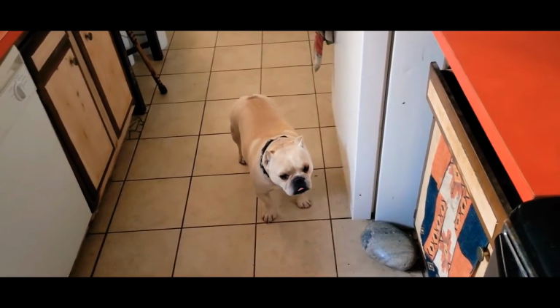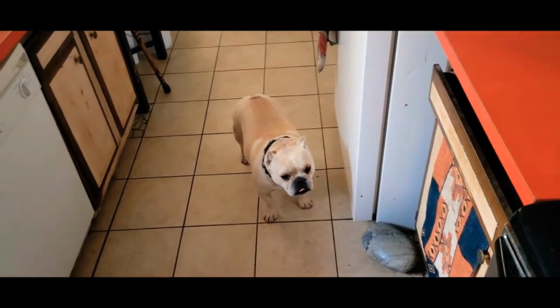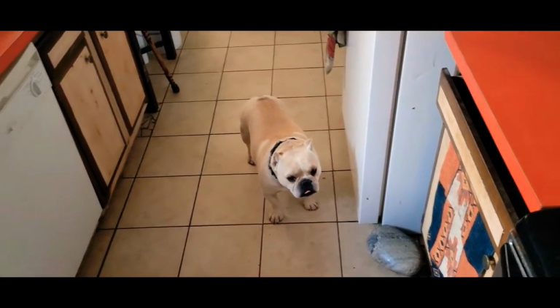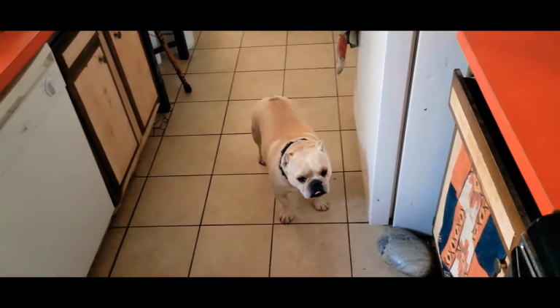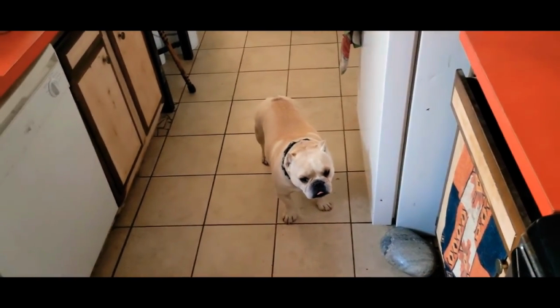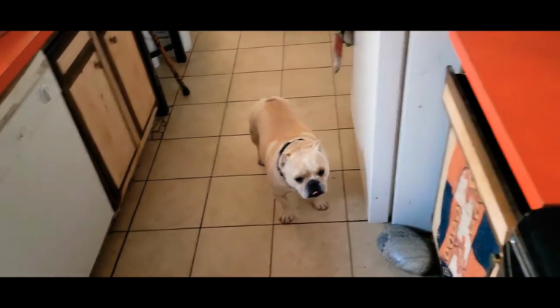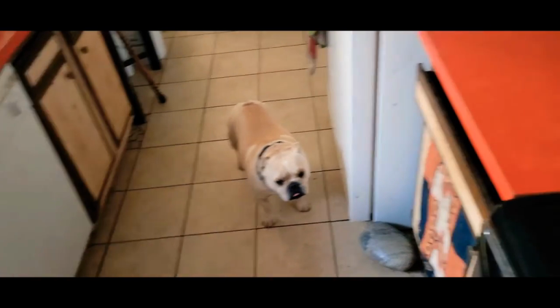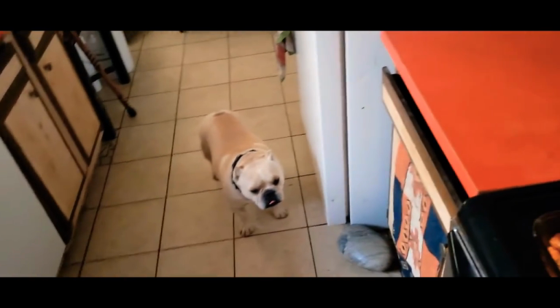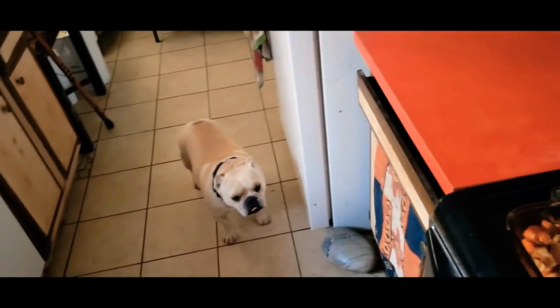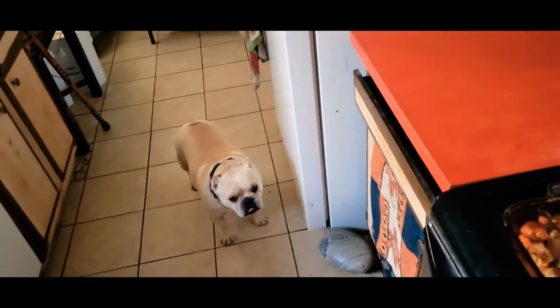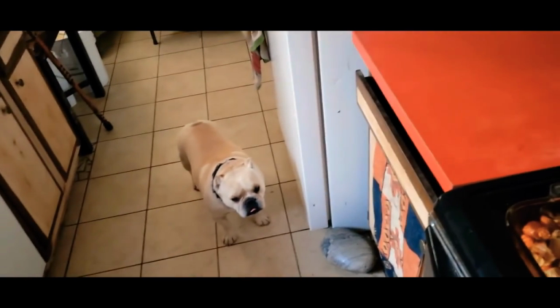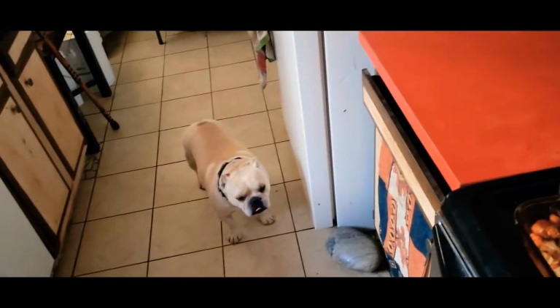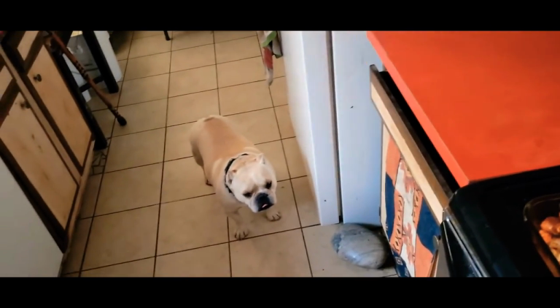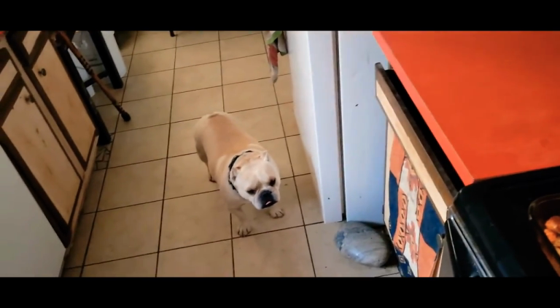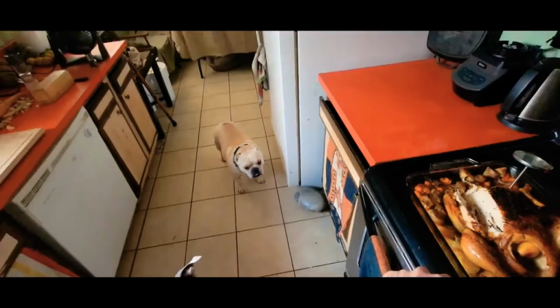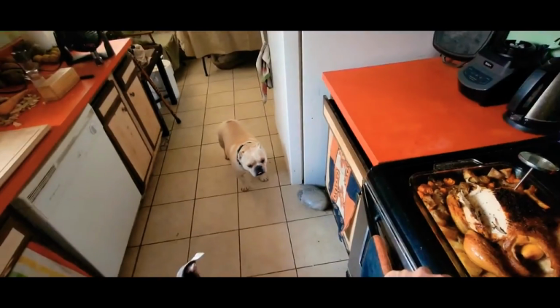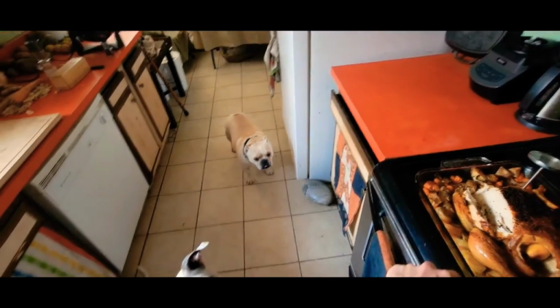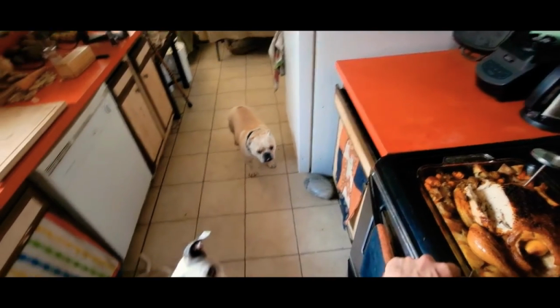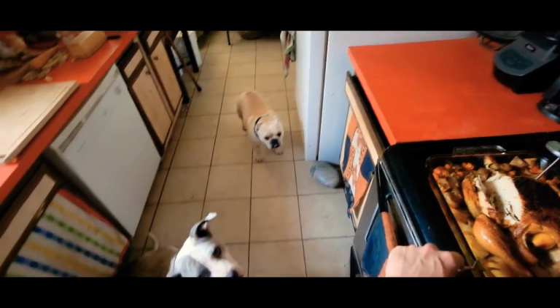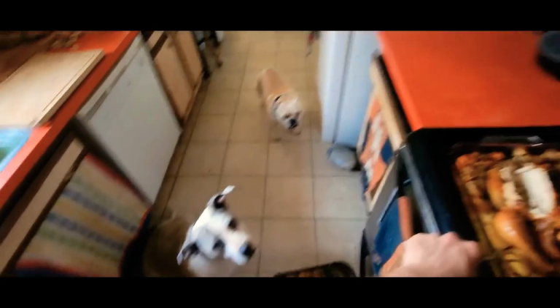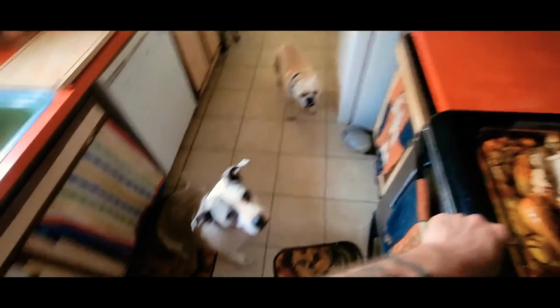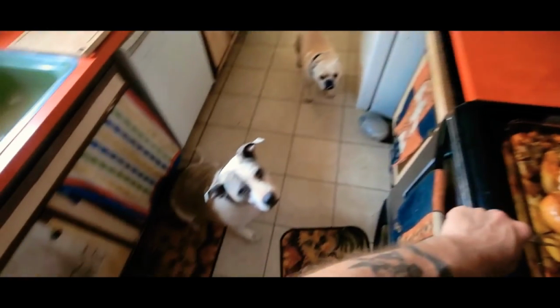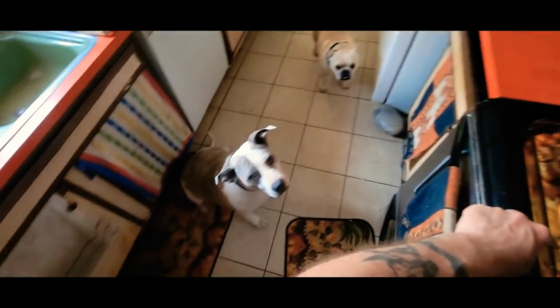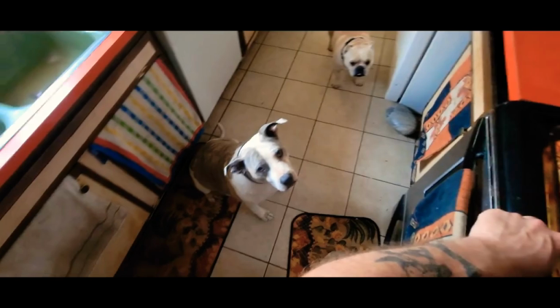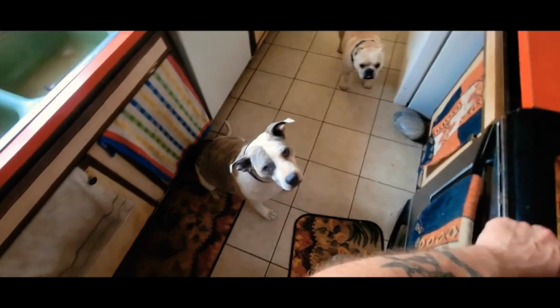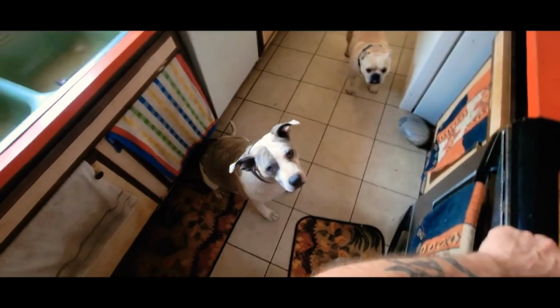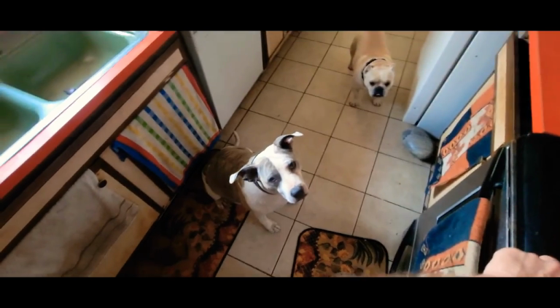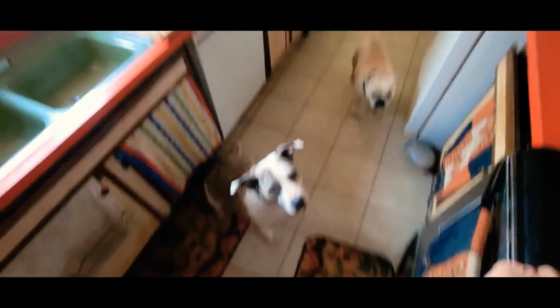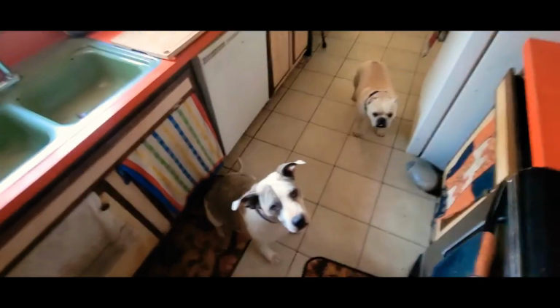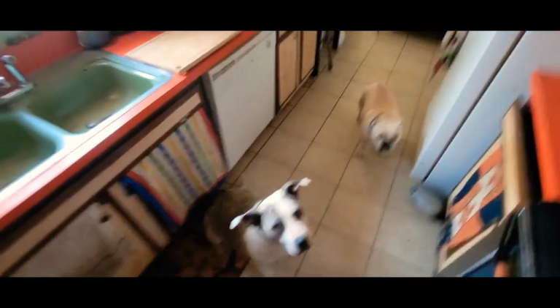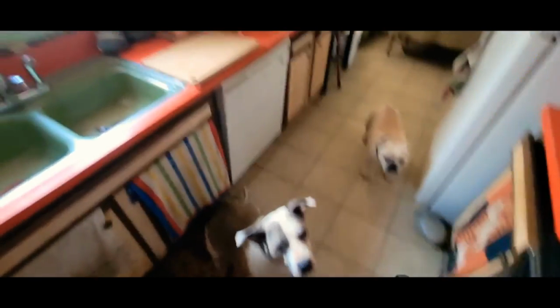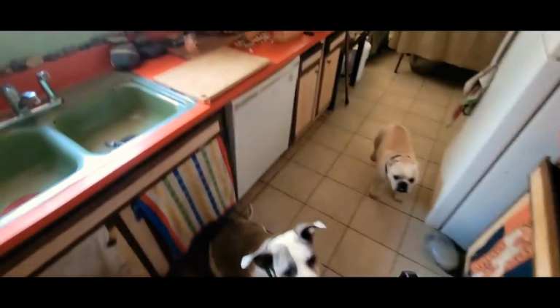Y'all want some chicken? Chick chick chick chicken!